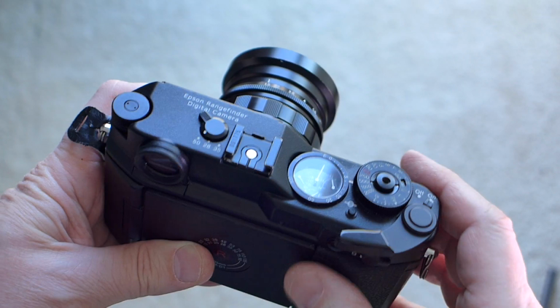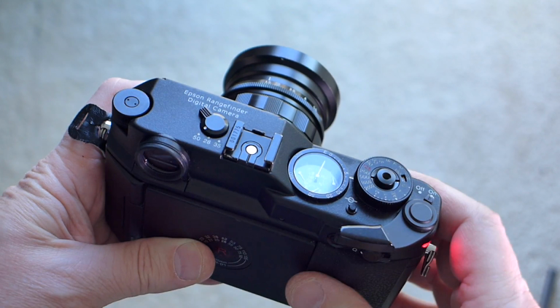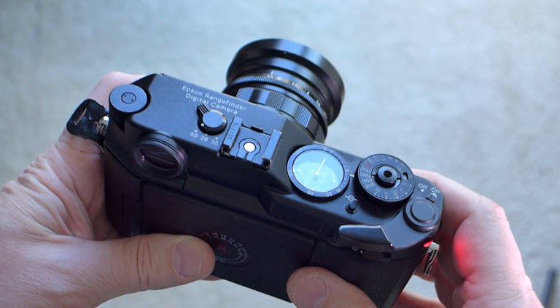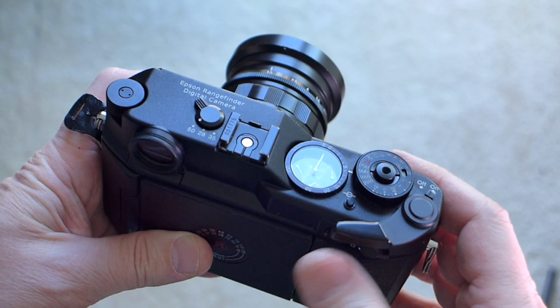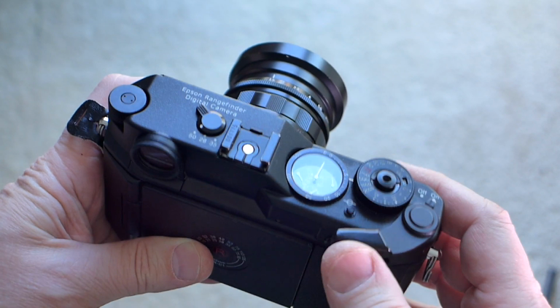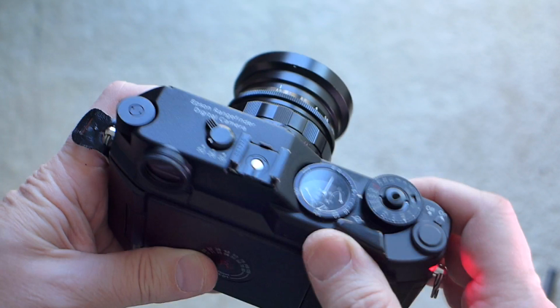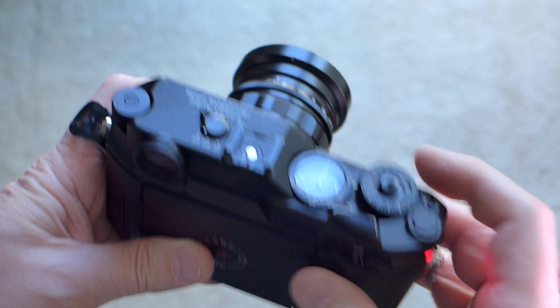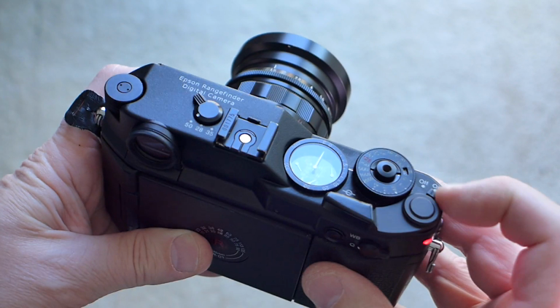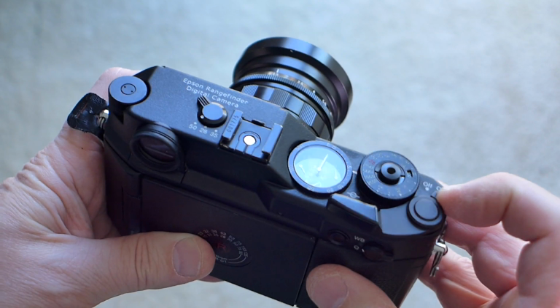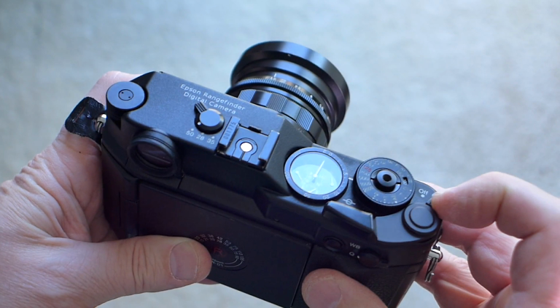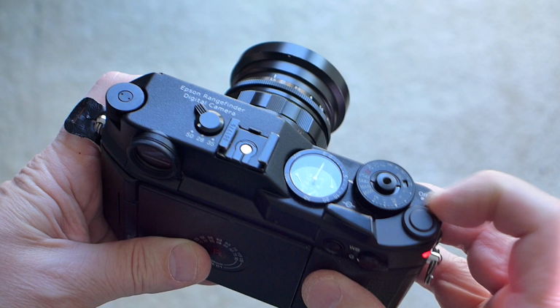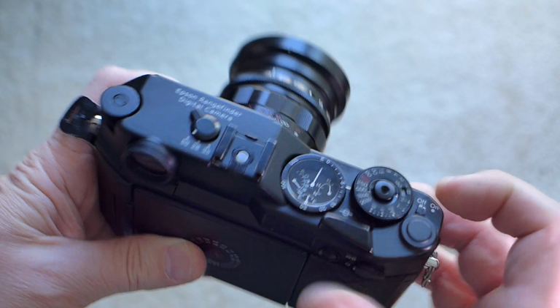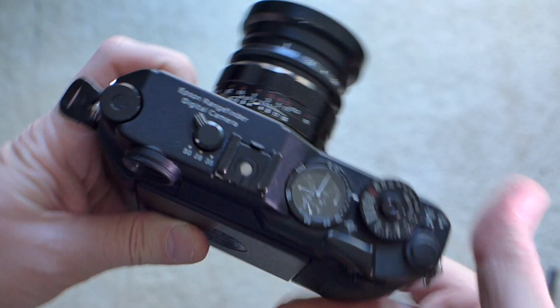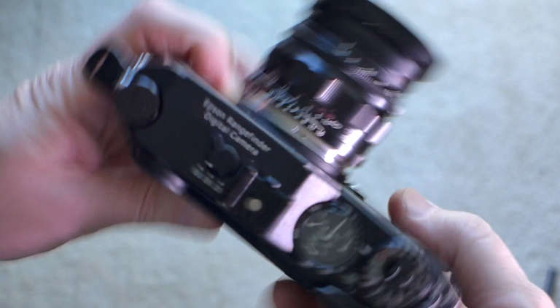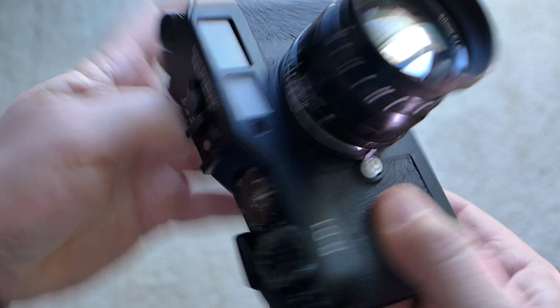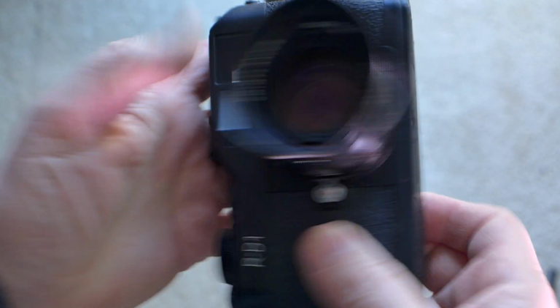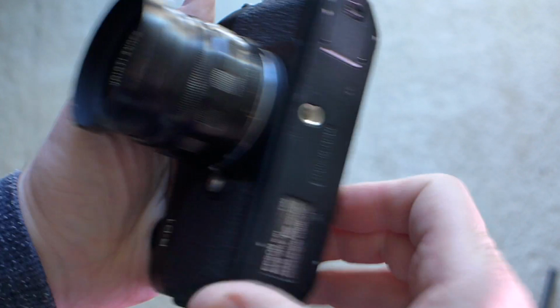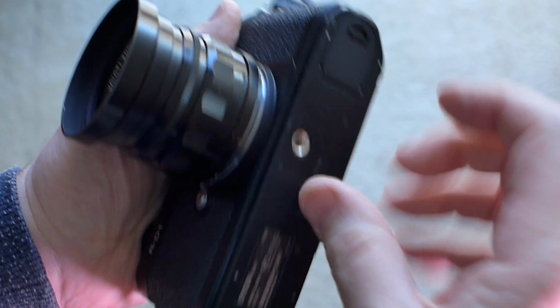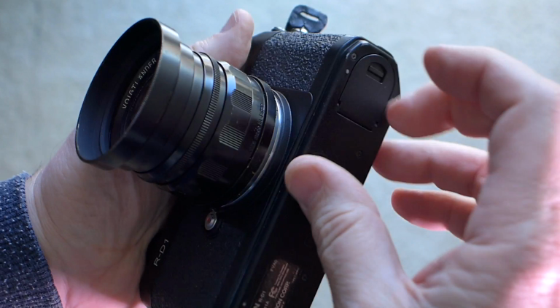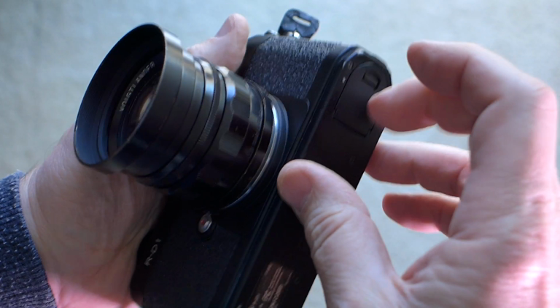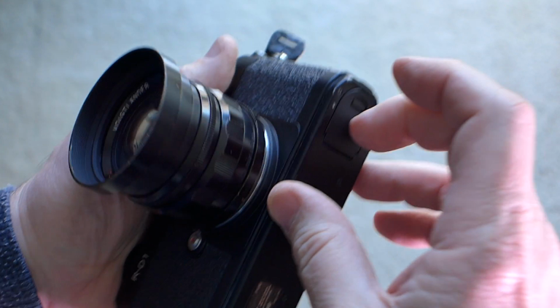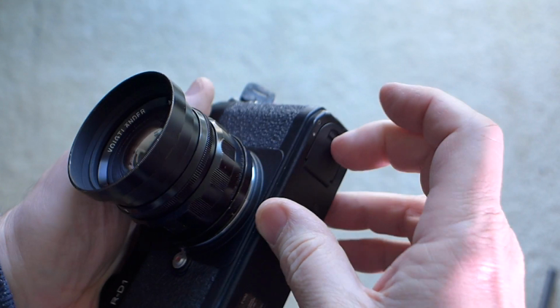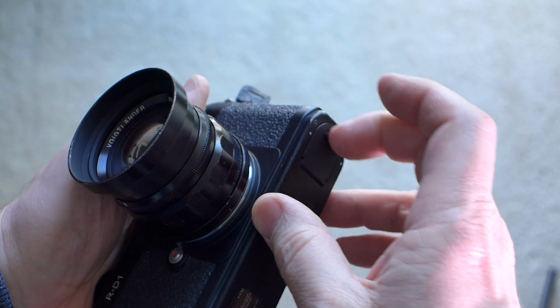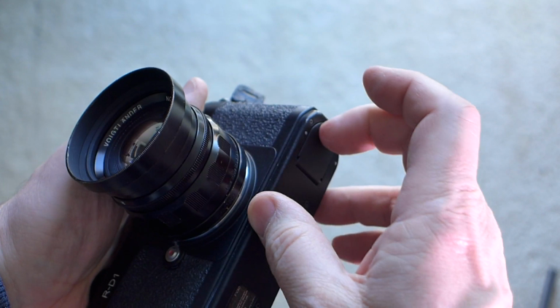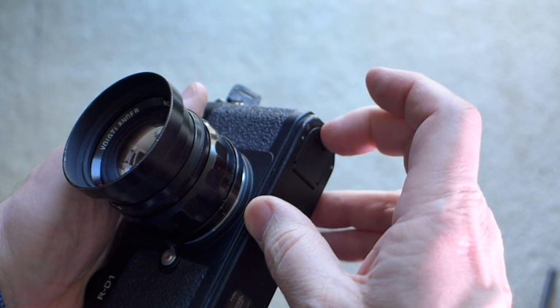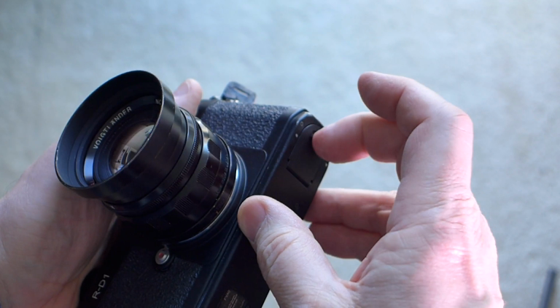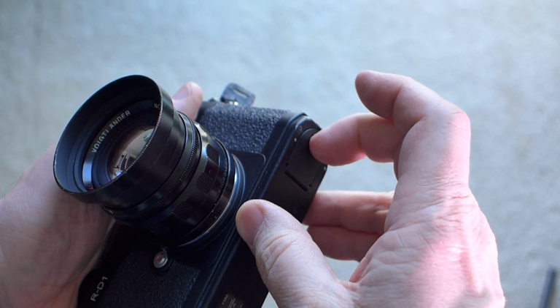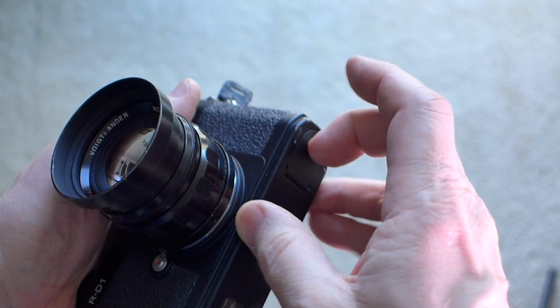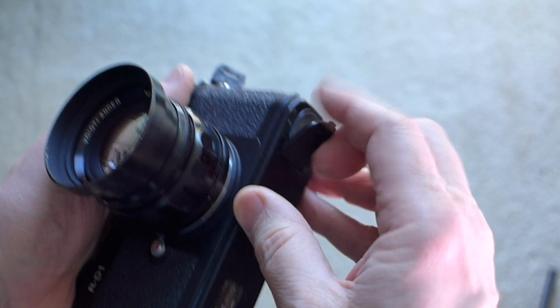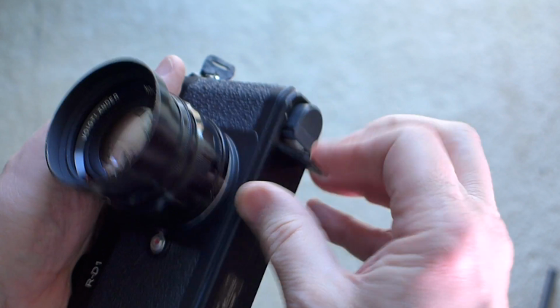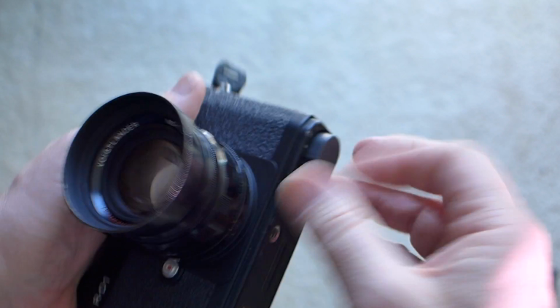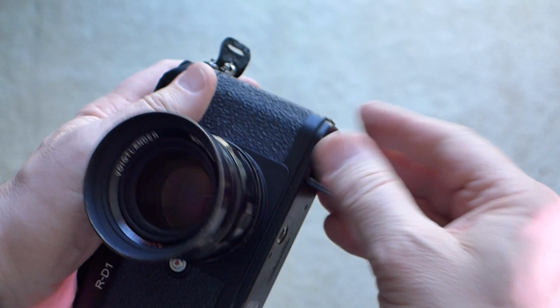One thing that hampers the fun, though, is the battery. By today's standards, the battery life is just not very good.